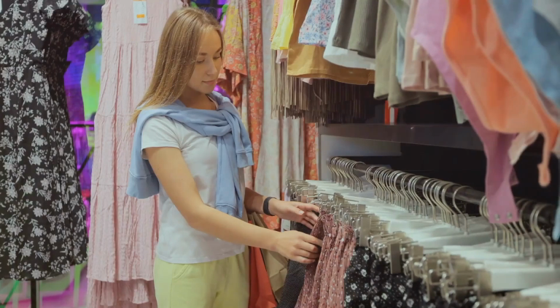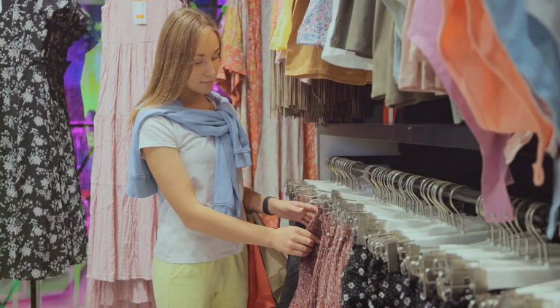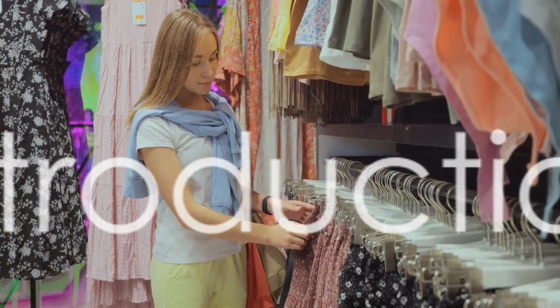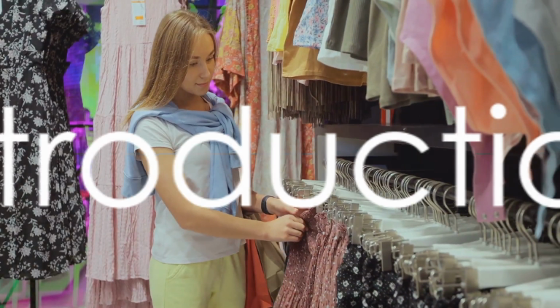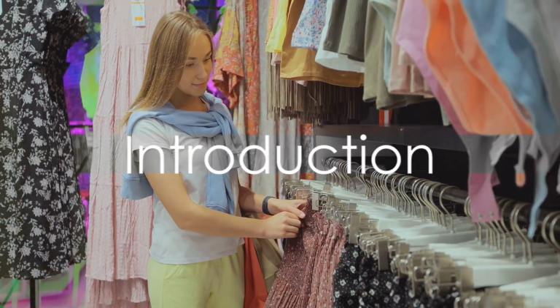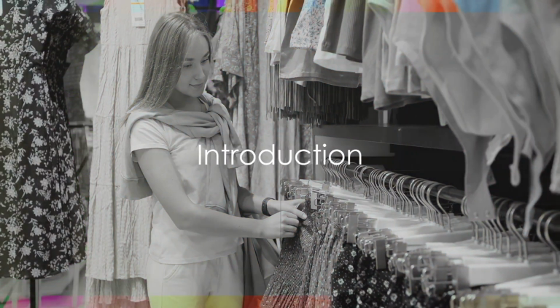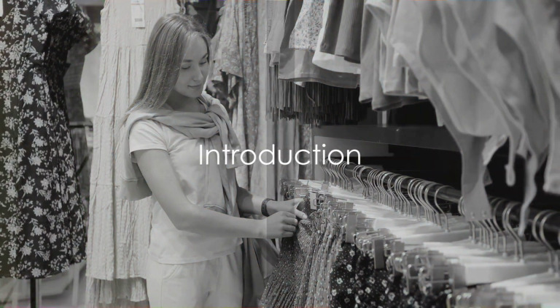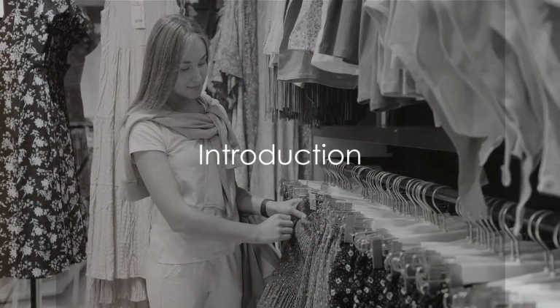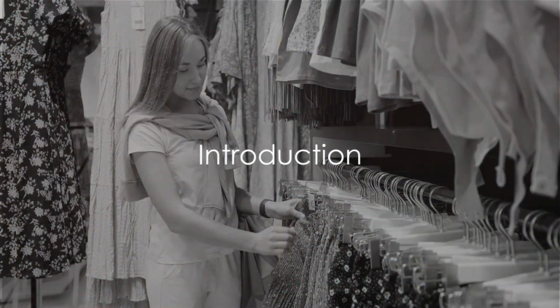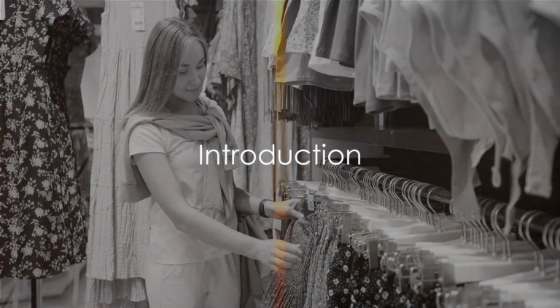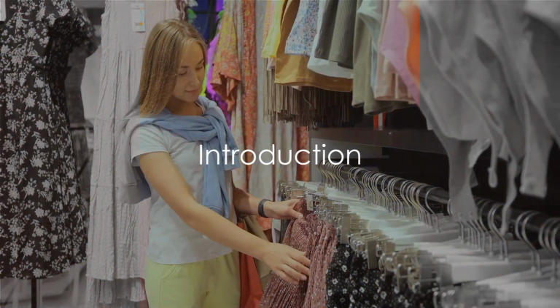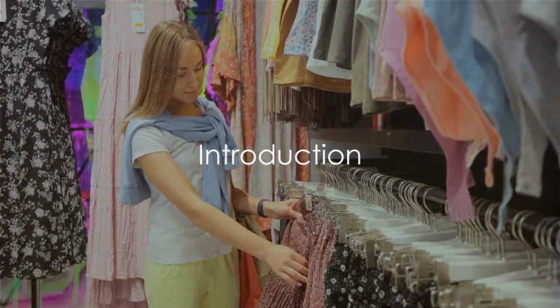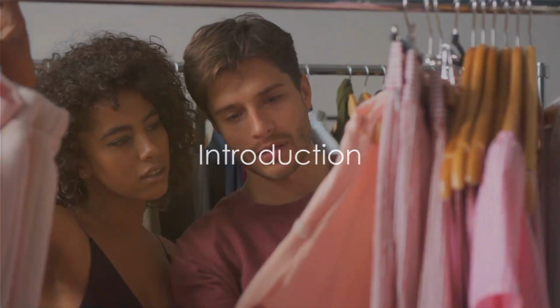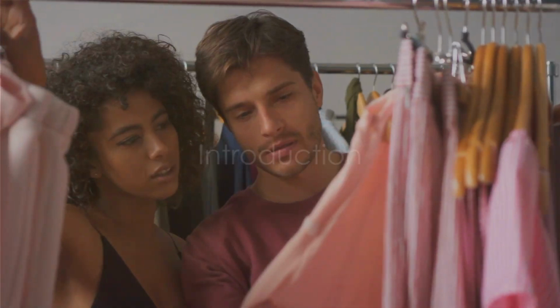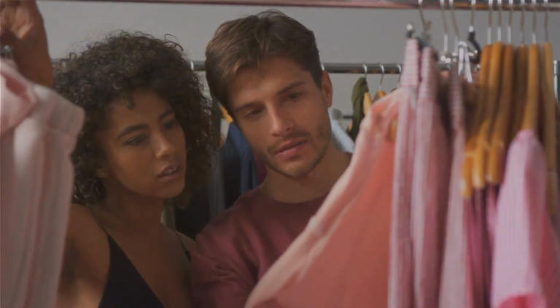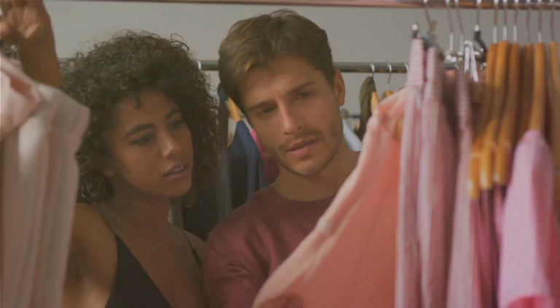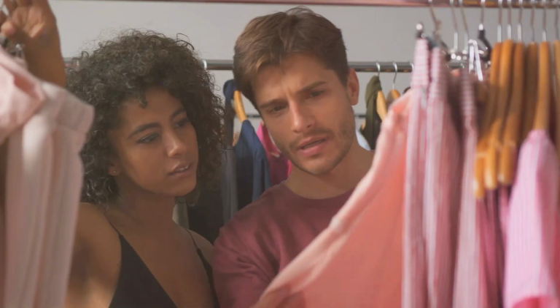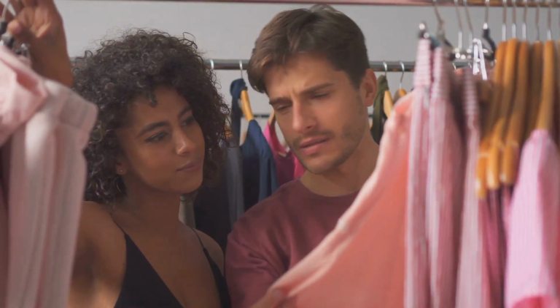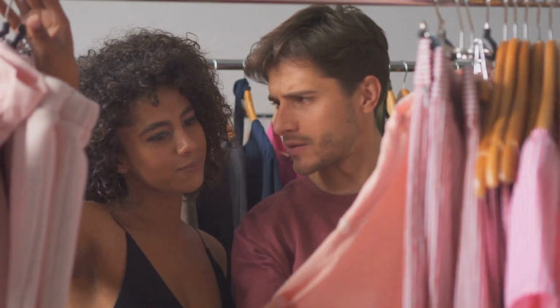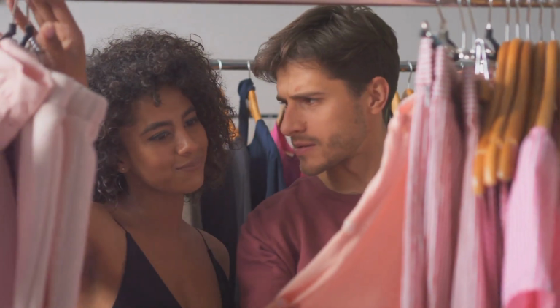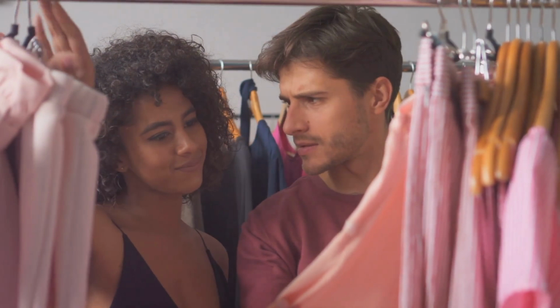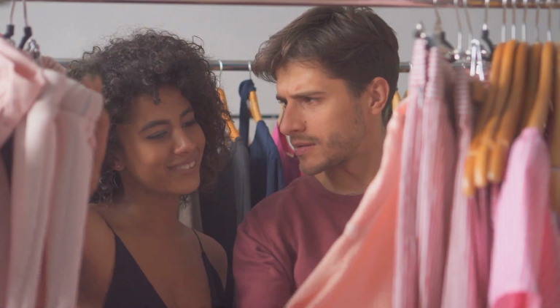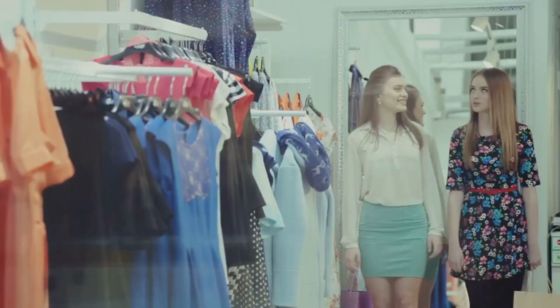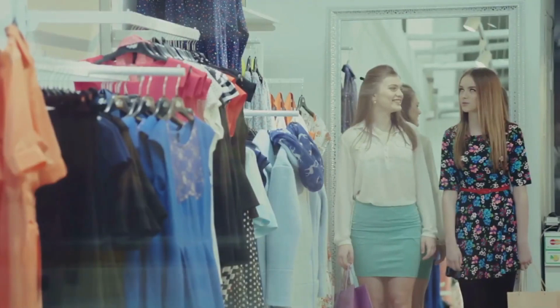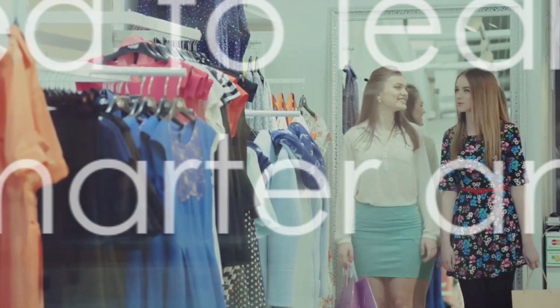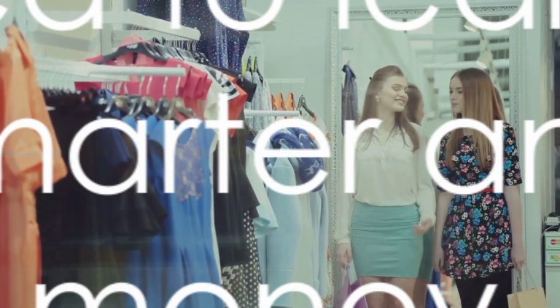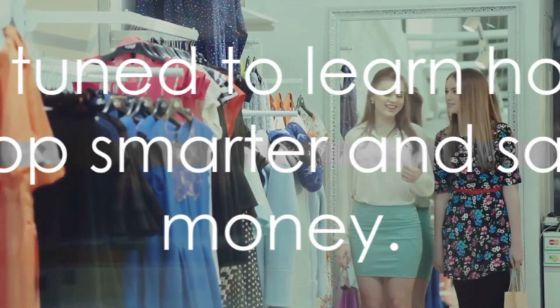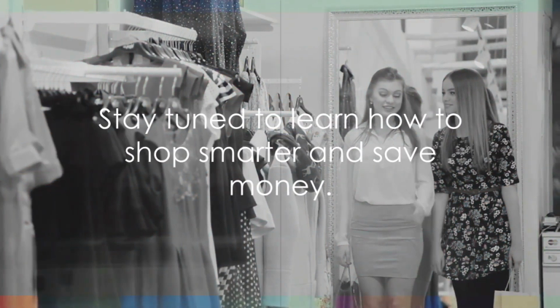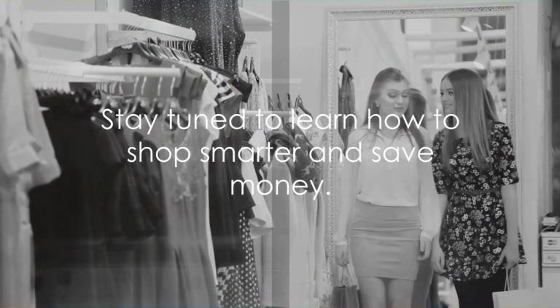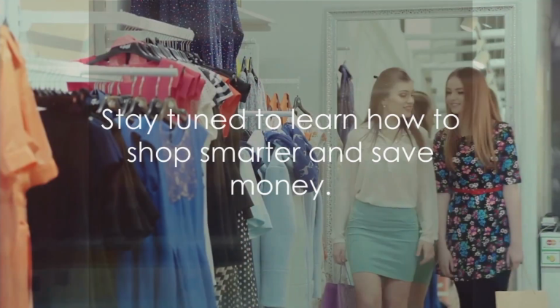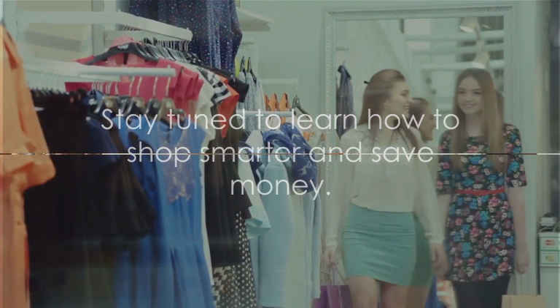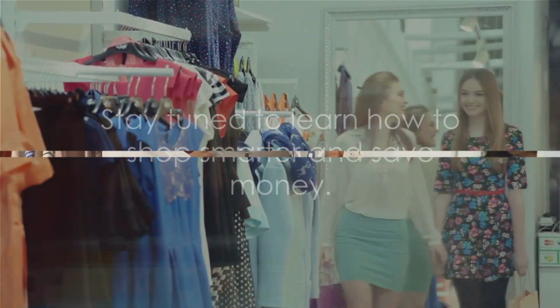Do you often find yourself buying clothes you don't need? Today, we'll share tips for more mindful shopping. Stay tuned to learn how to shop smarter and save money.